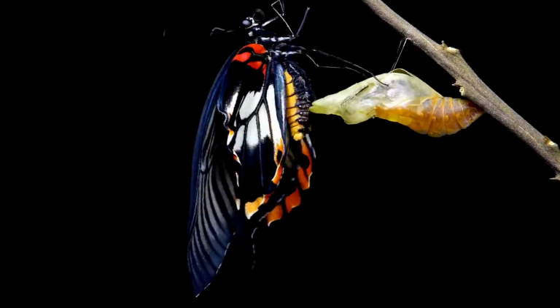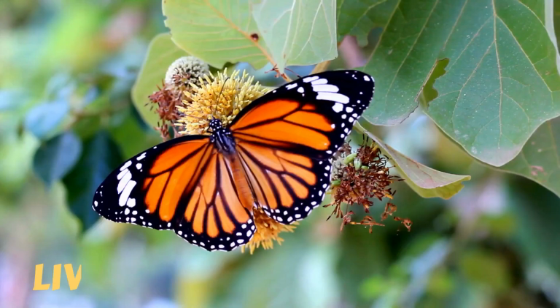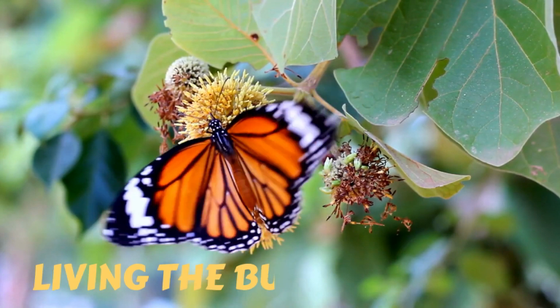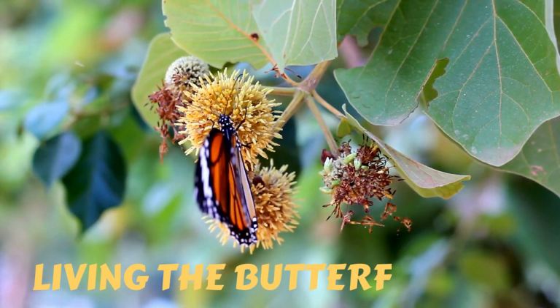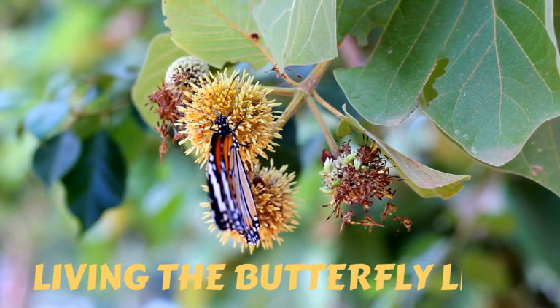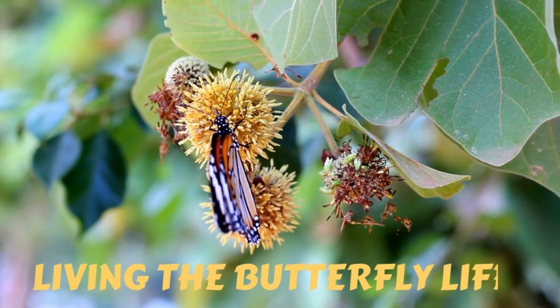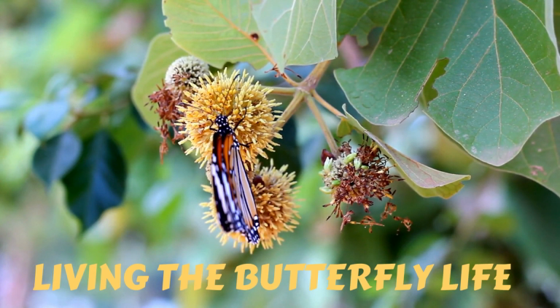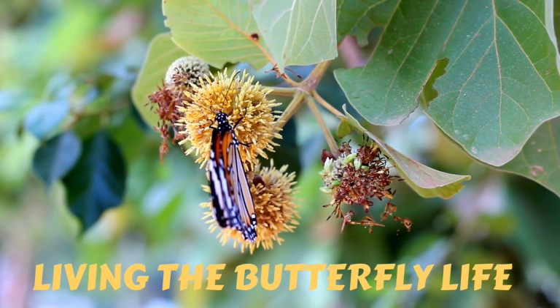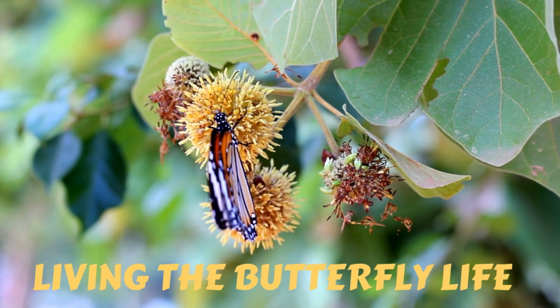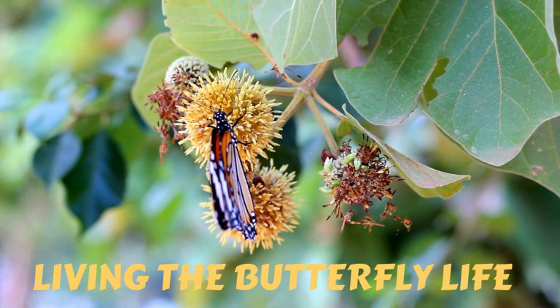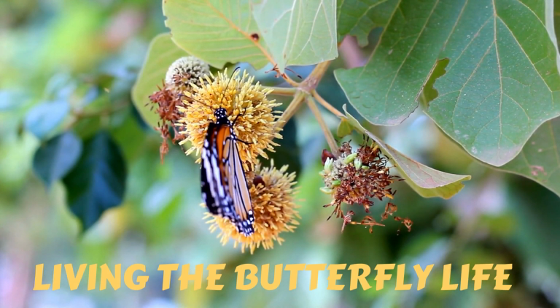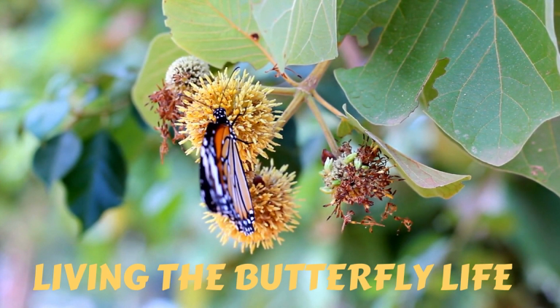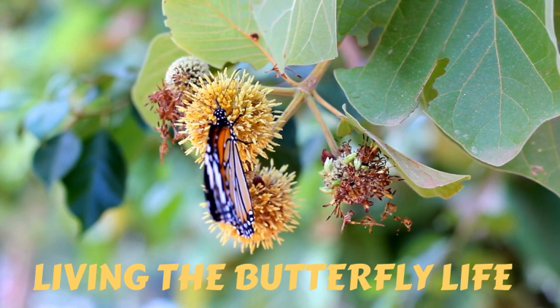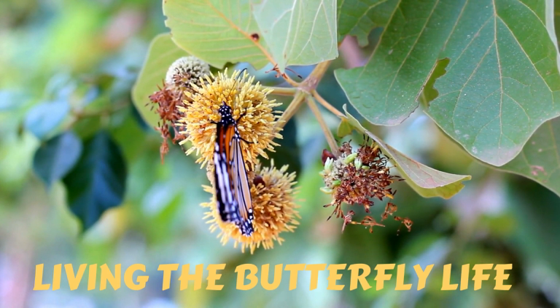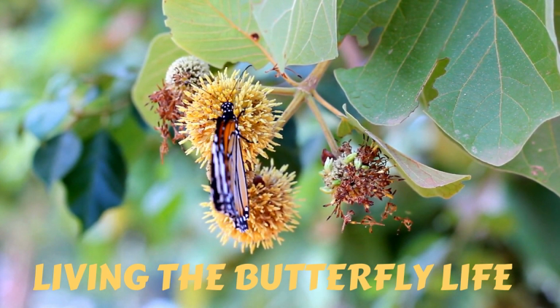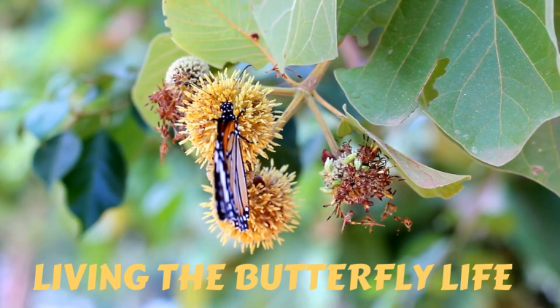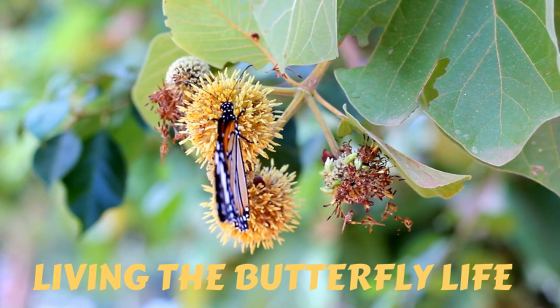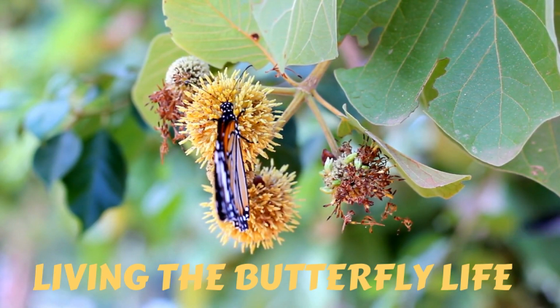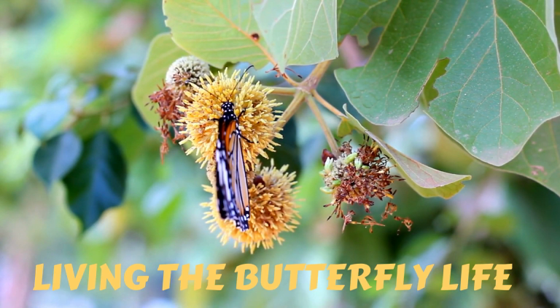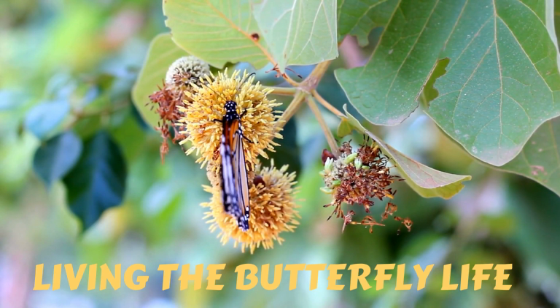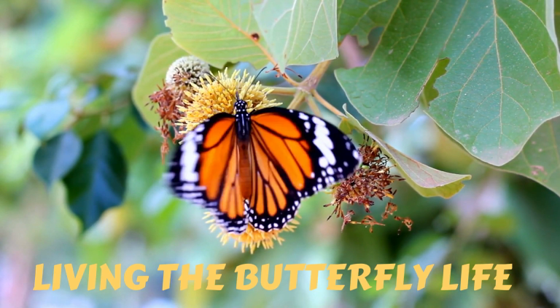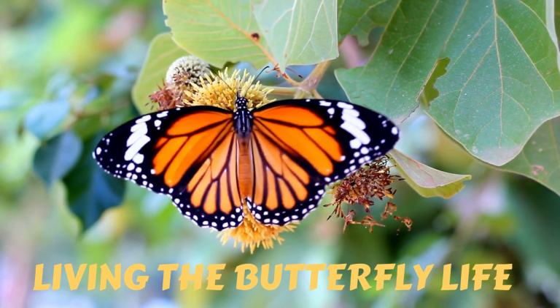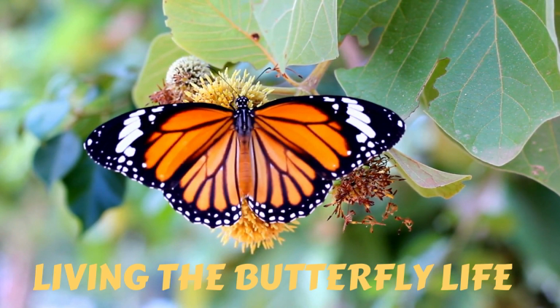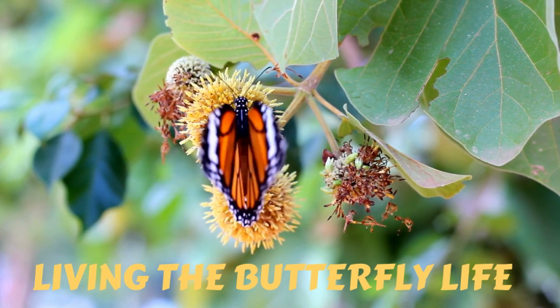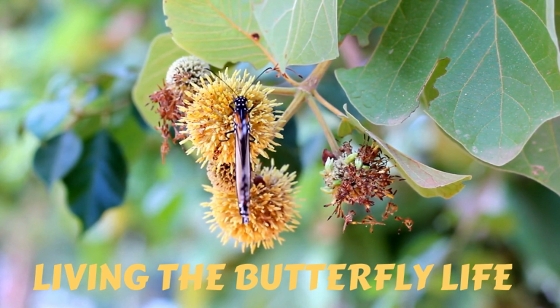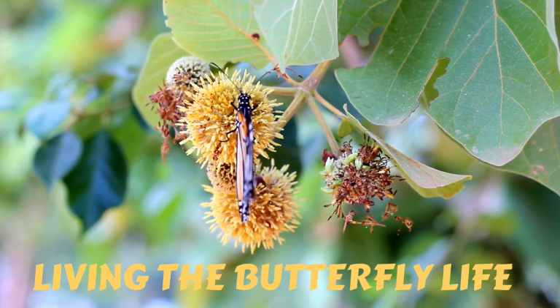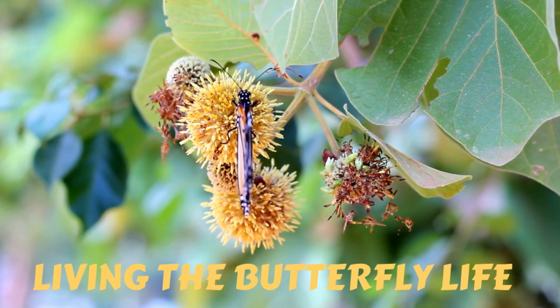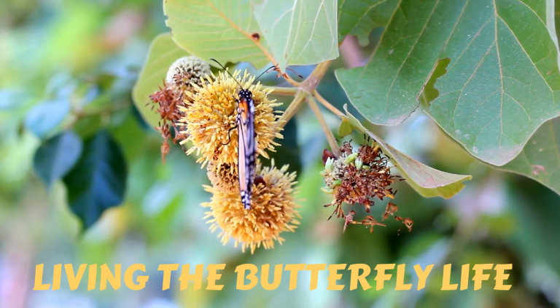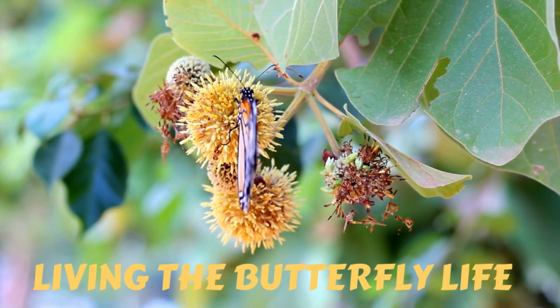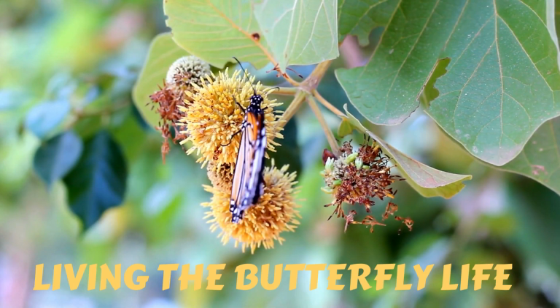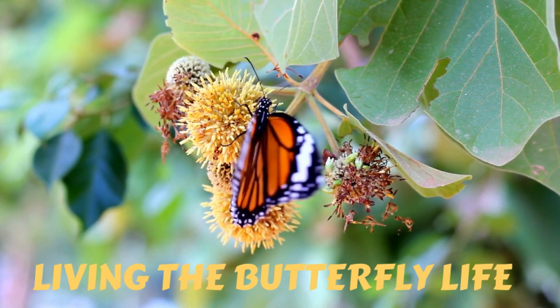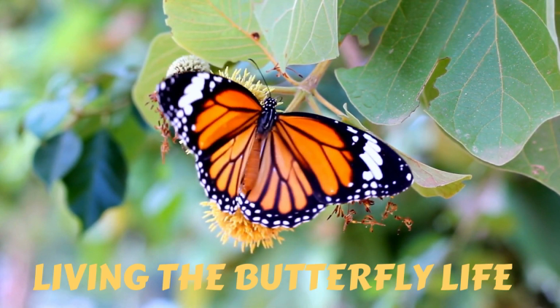Now the butterfly can fly around, visit flowers, and drink nectar. Butterflies help pollinate plants as they go from flower to flower.